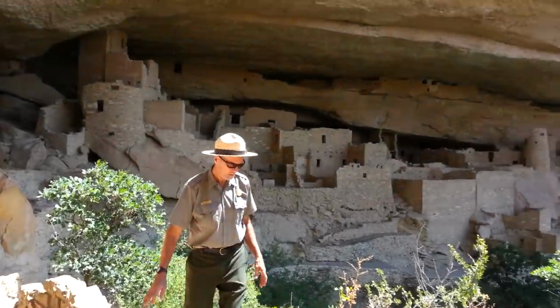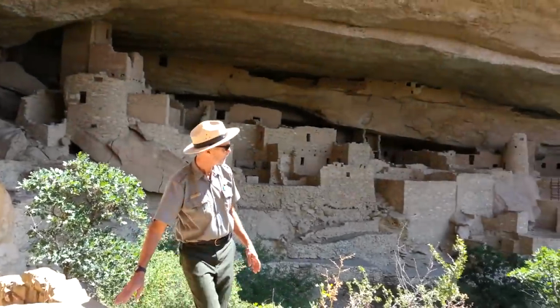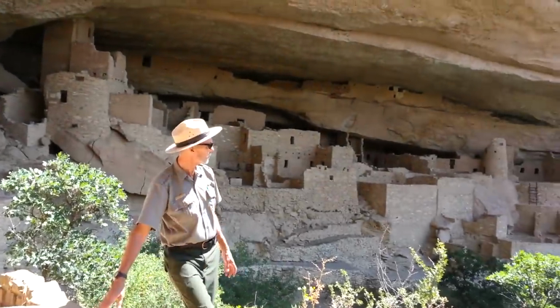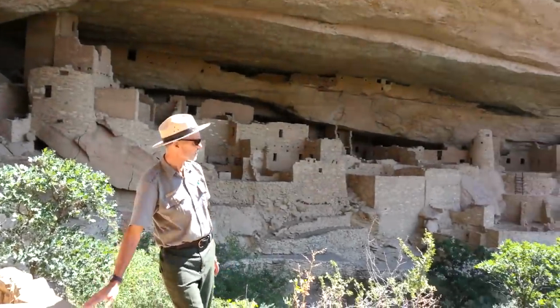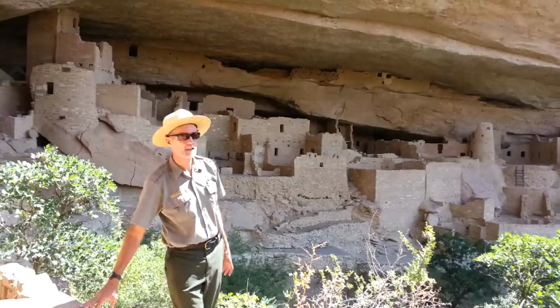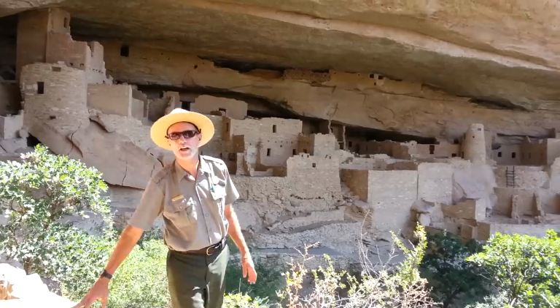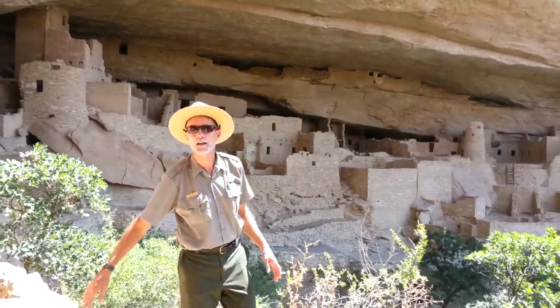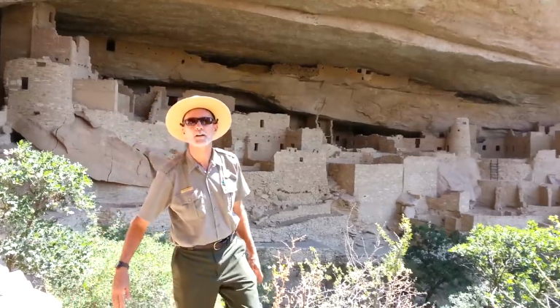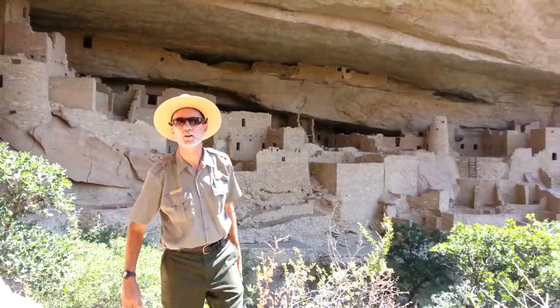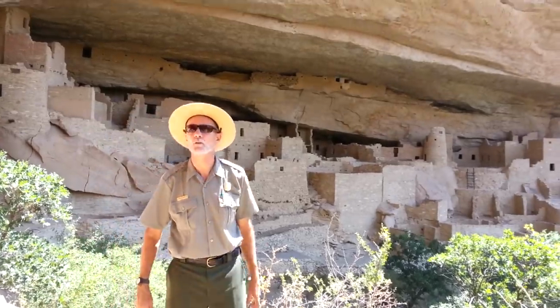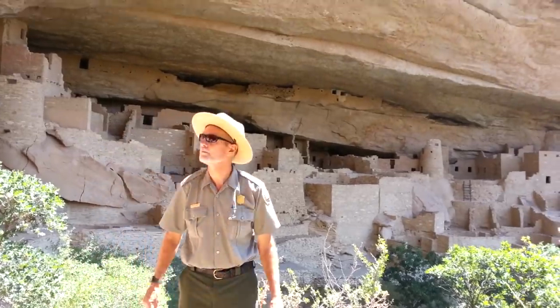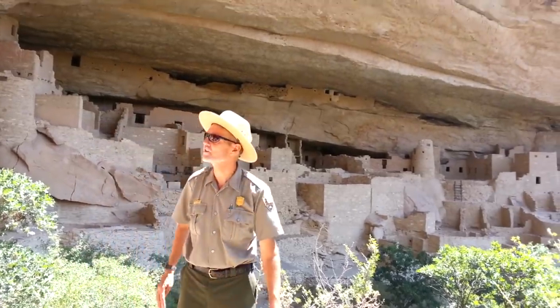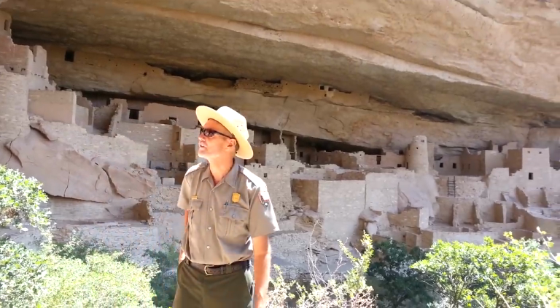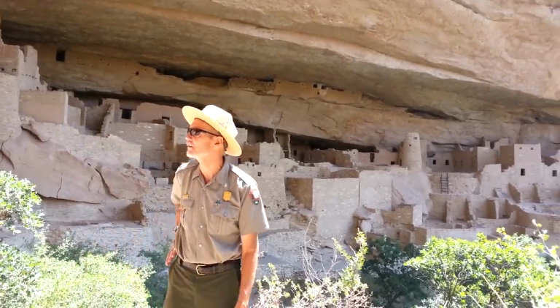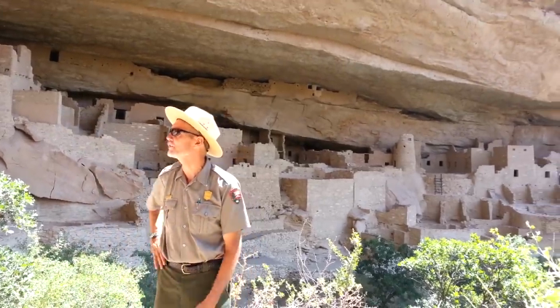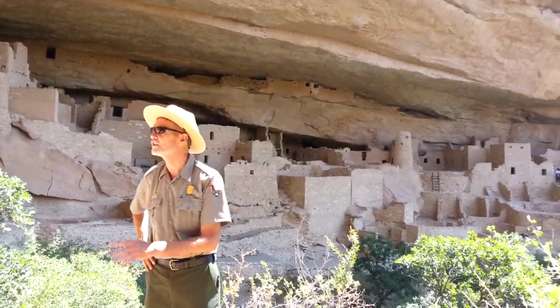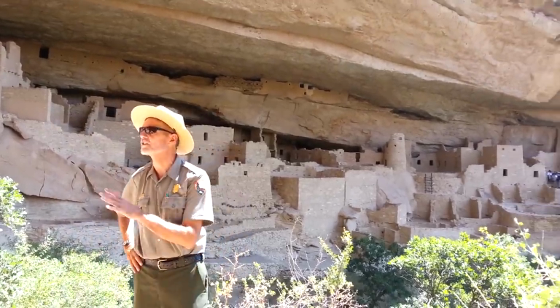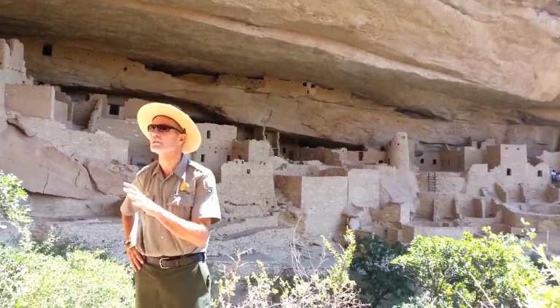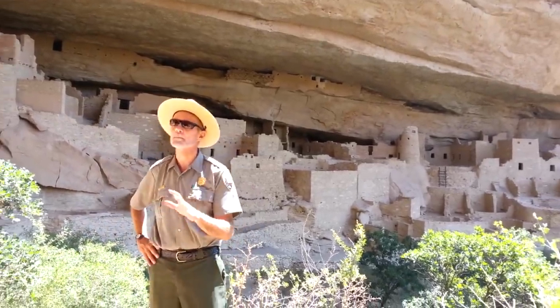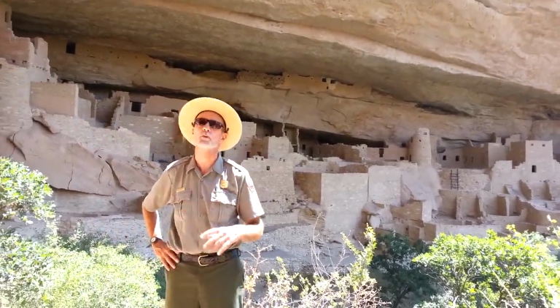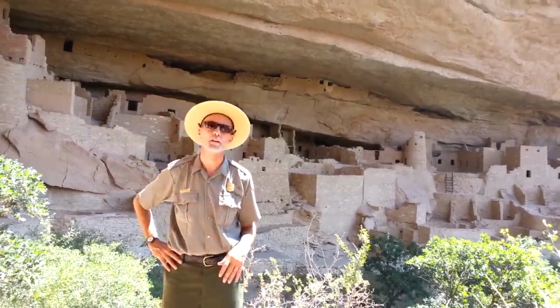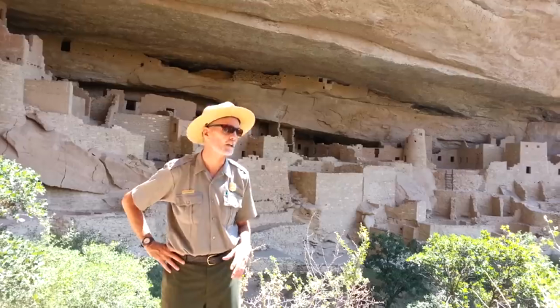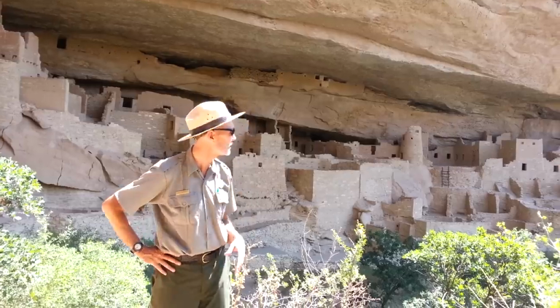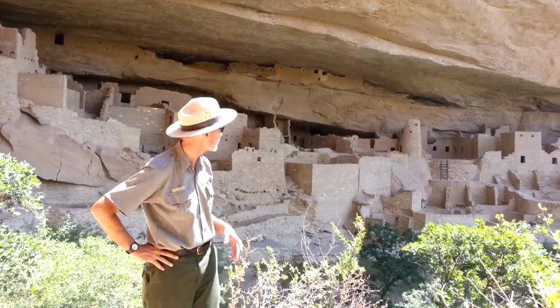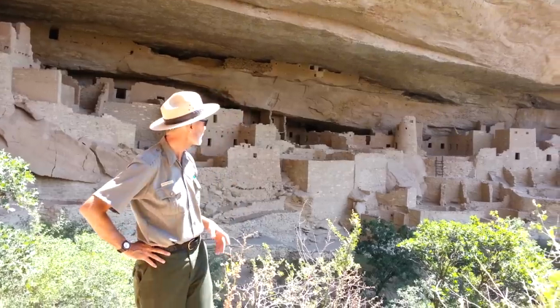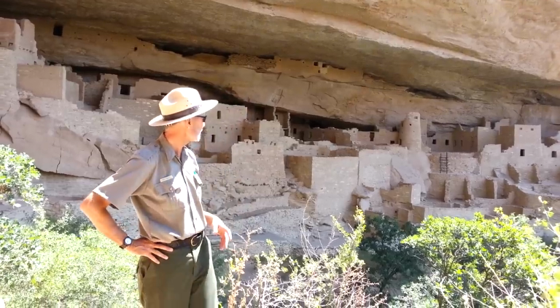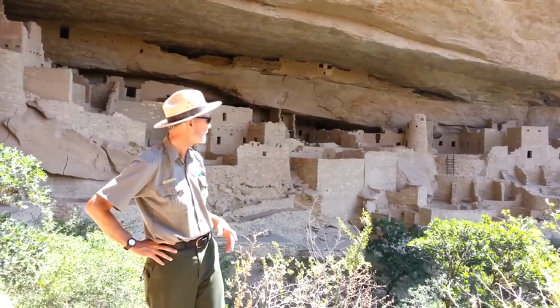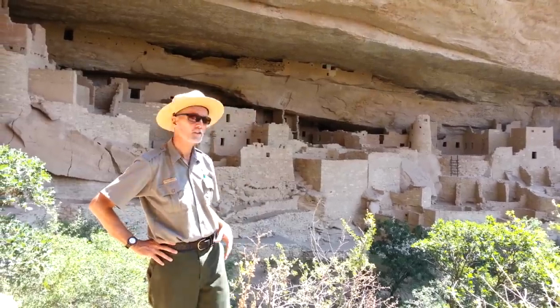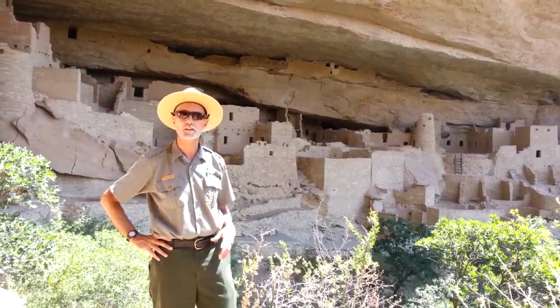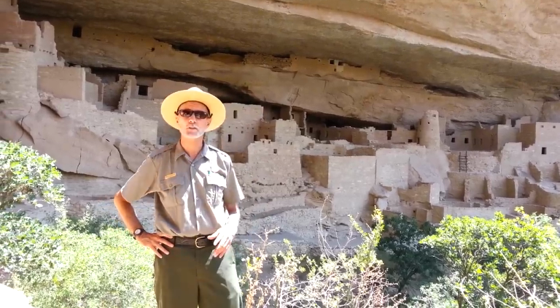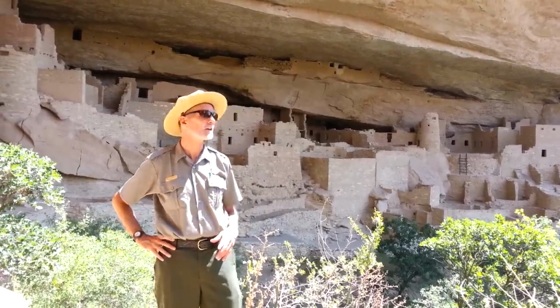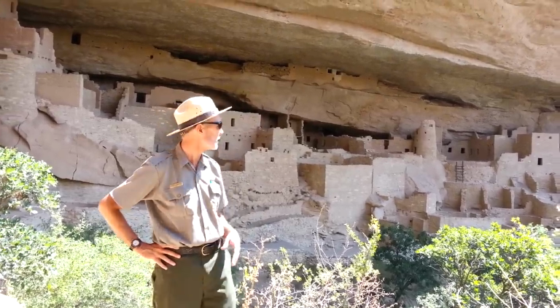I'm sure it looked a lot better about 750 years ago when the people were living here, when it was all together. Still looks pretty good though.